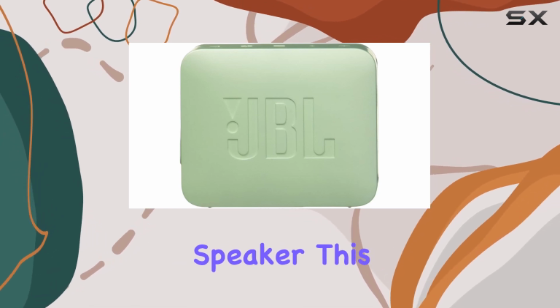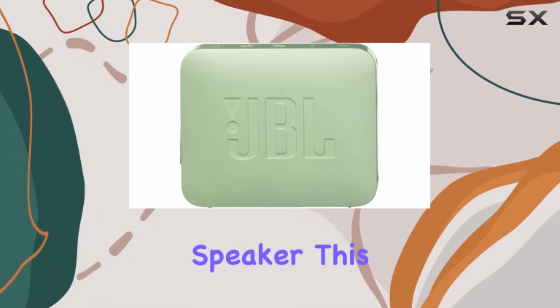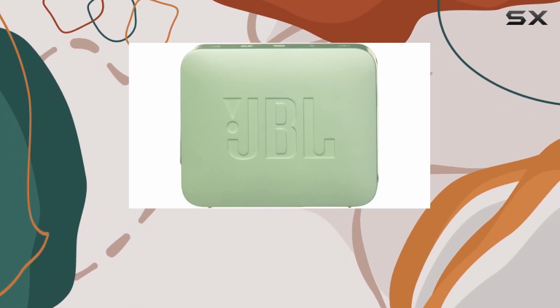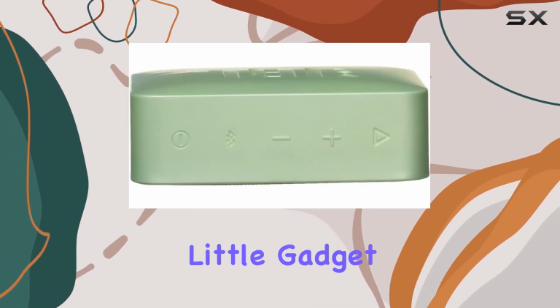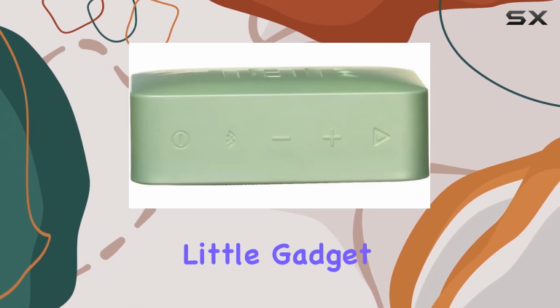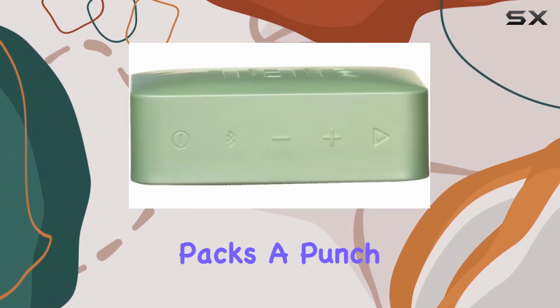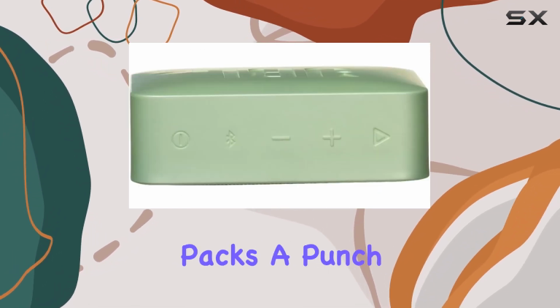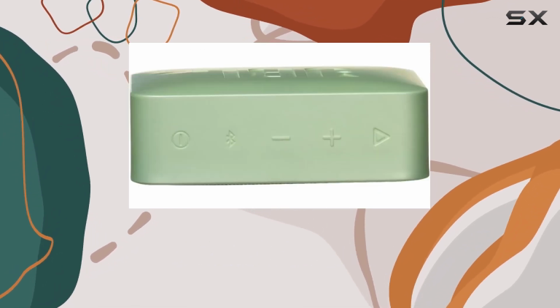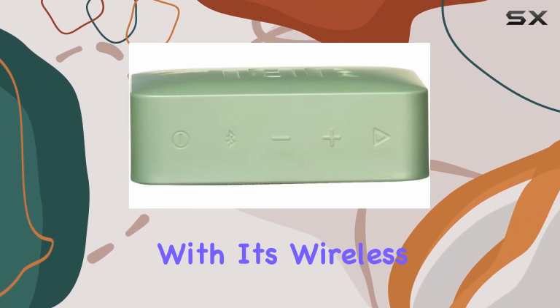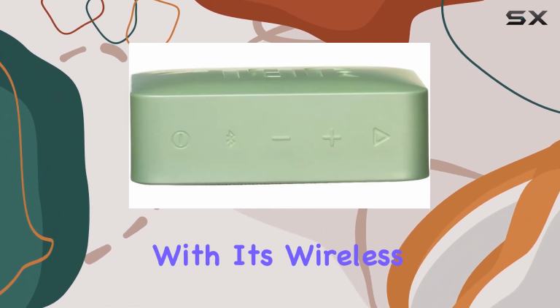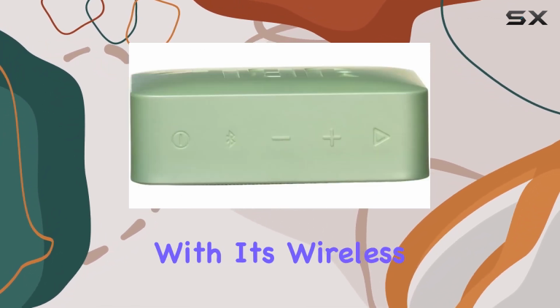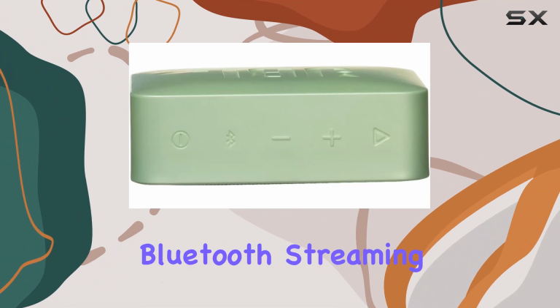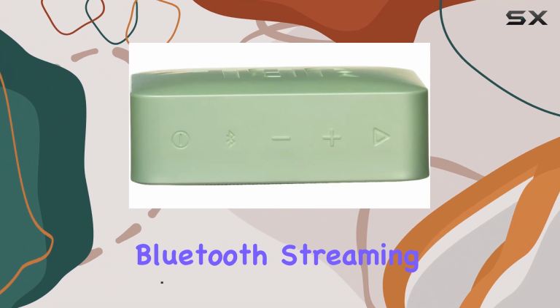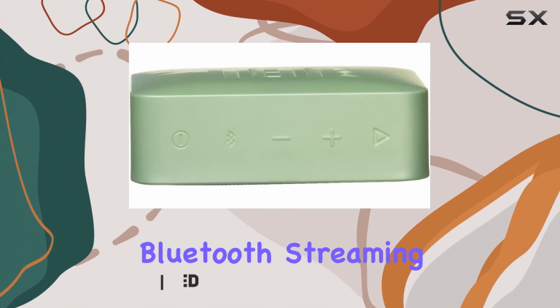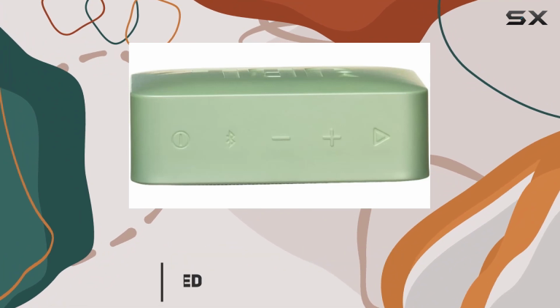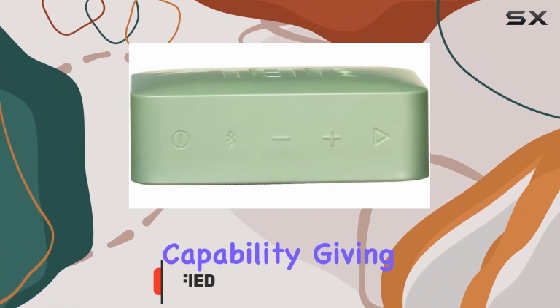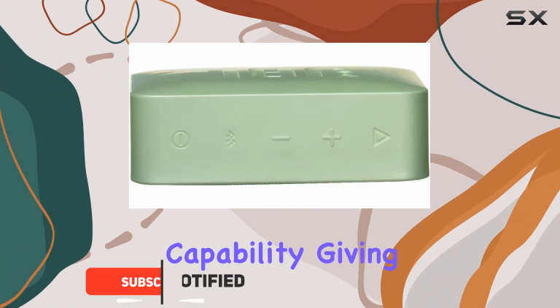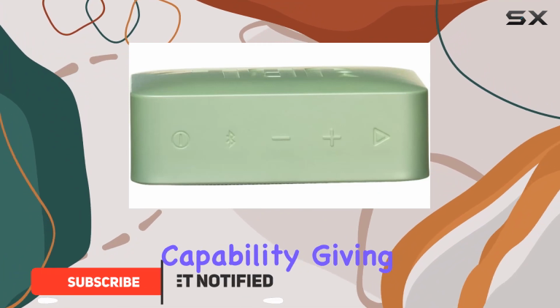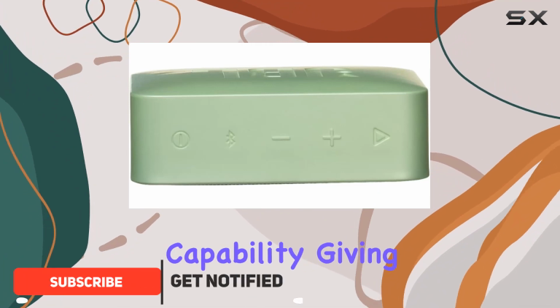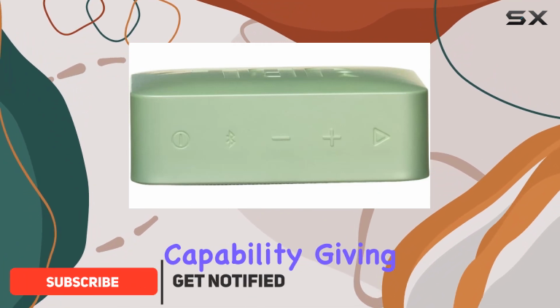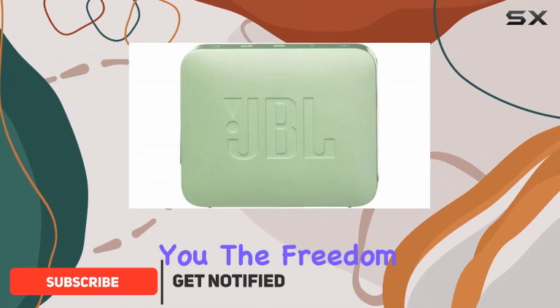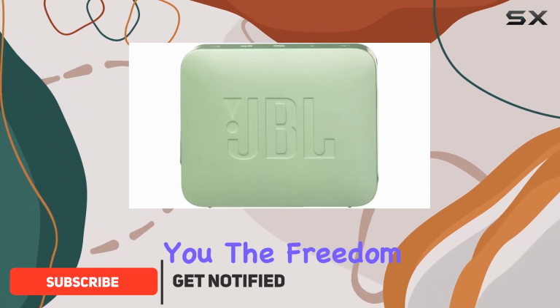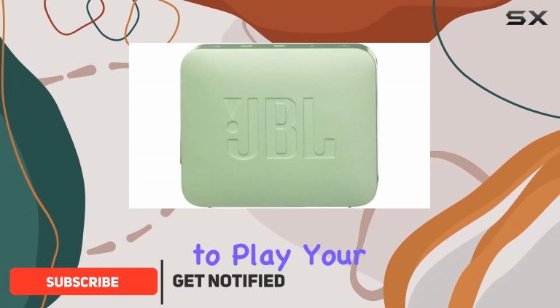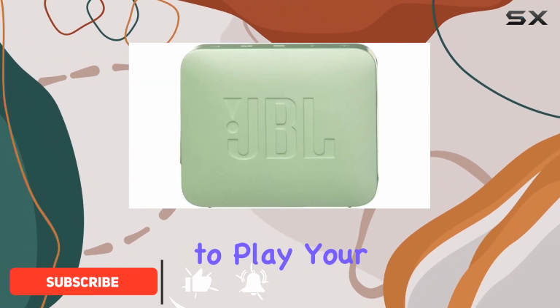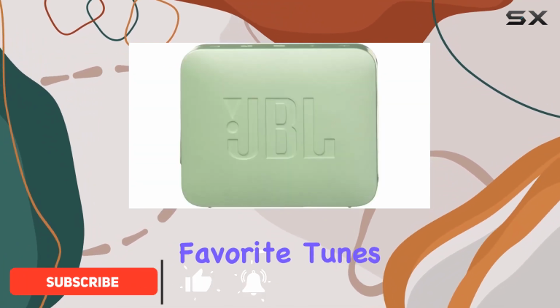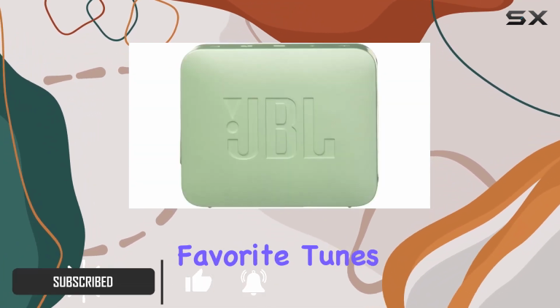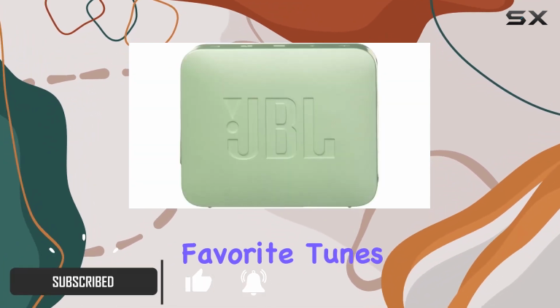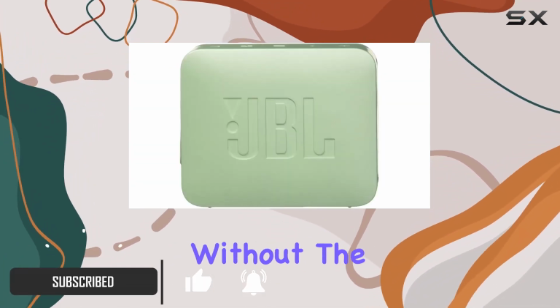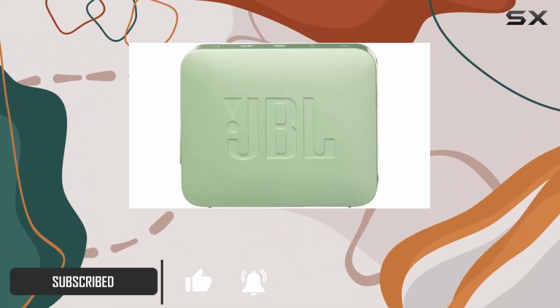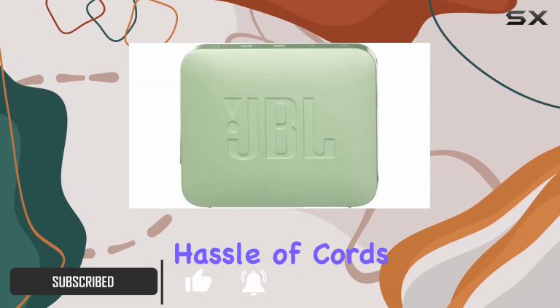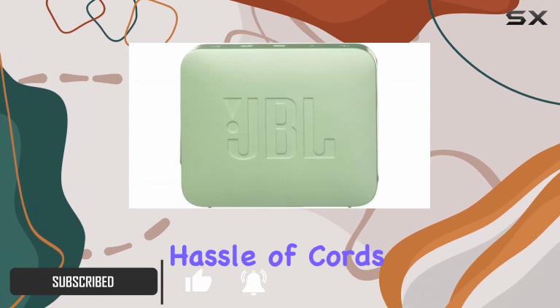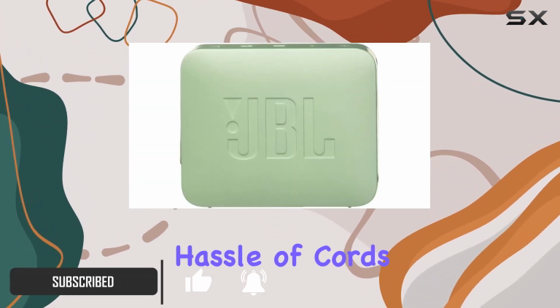This little gadget packs a punch with its wireless Bluetooth streaming capability, giving you the freedom to play your favorite tunes without the hassle of cords.